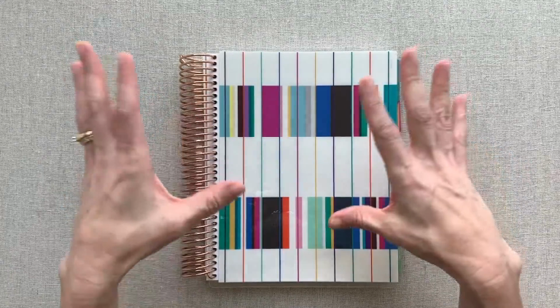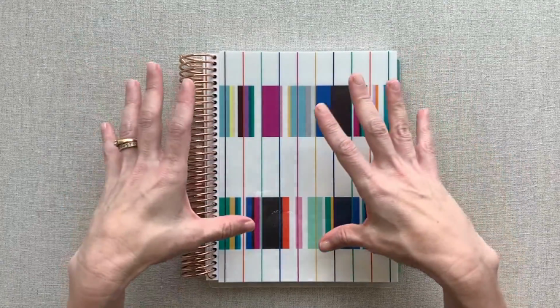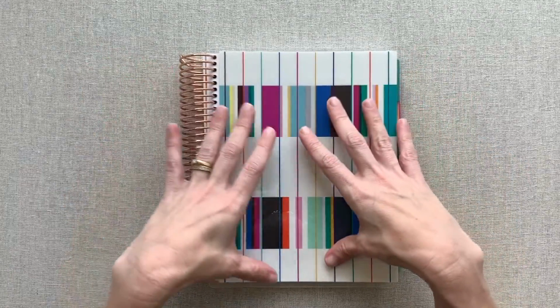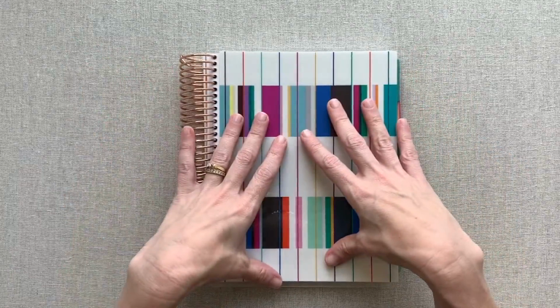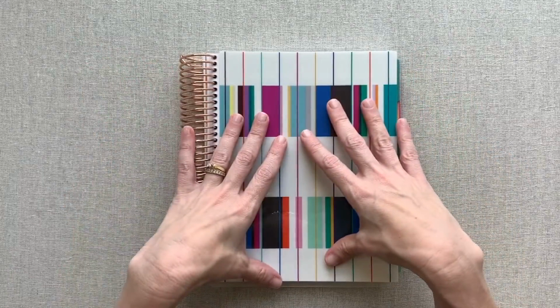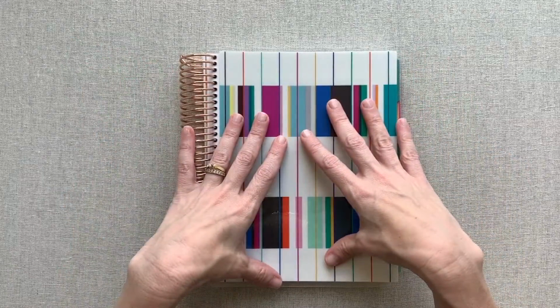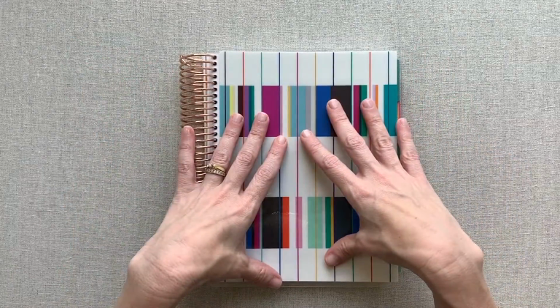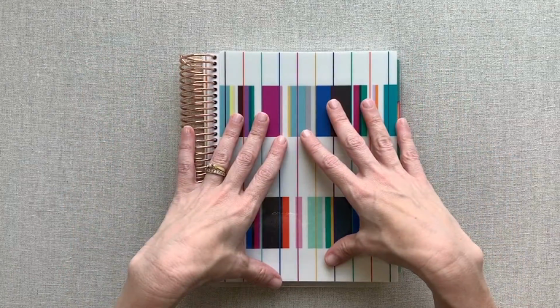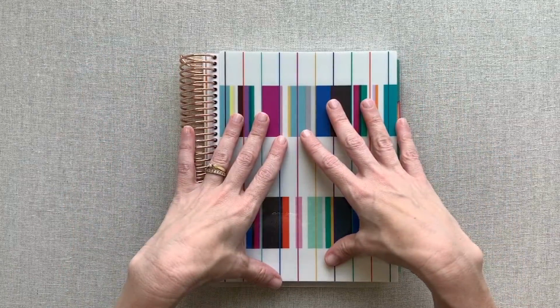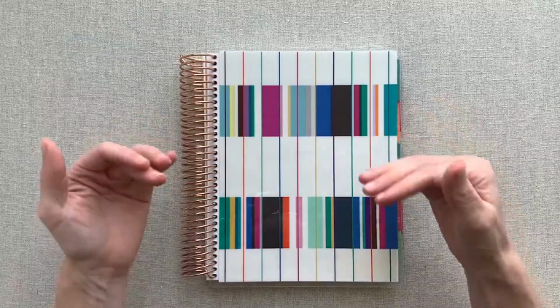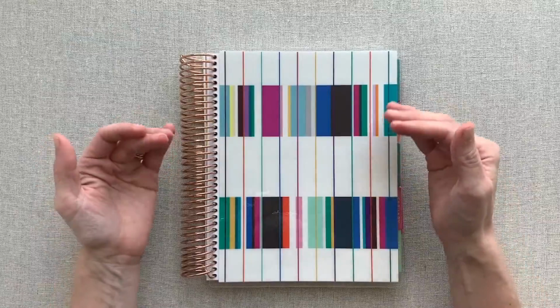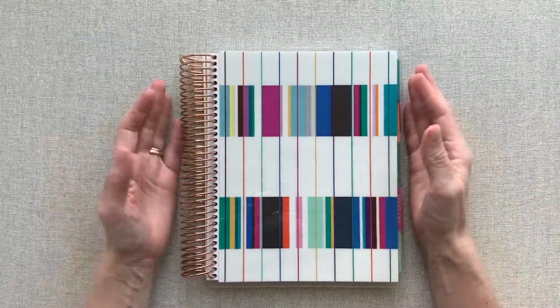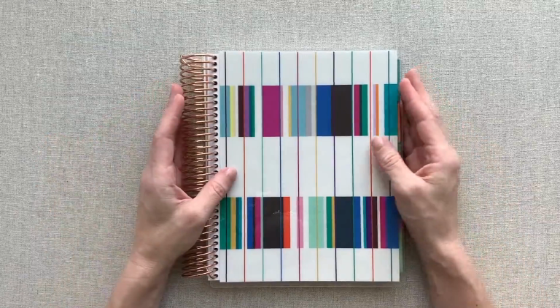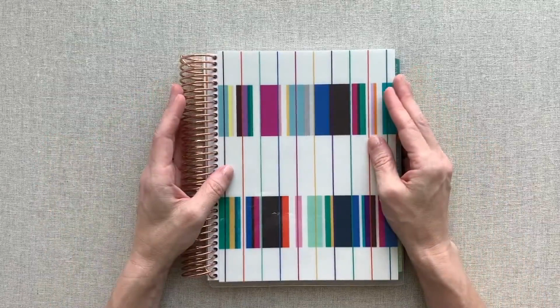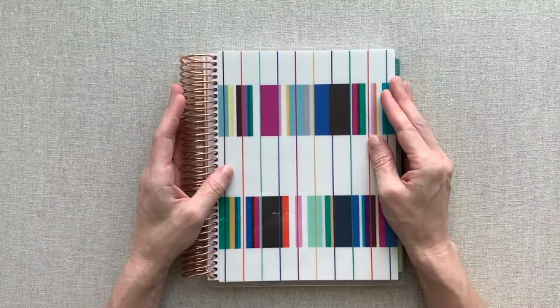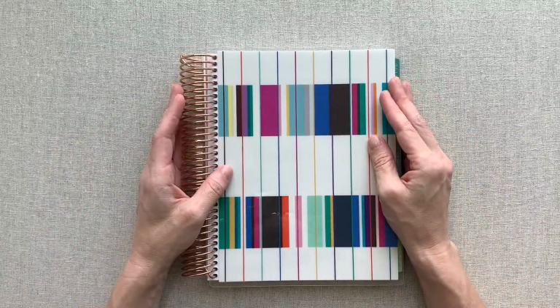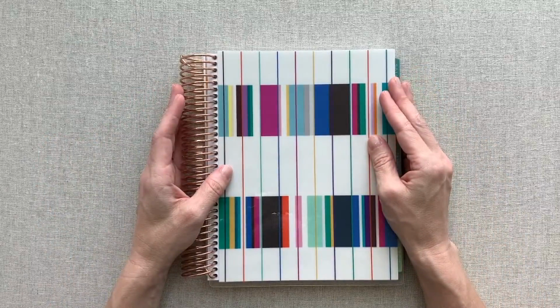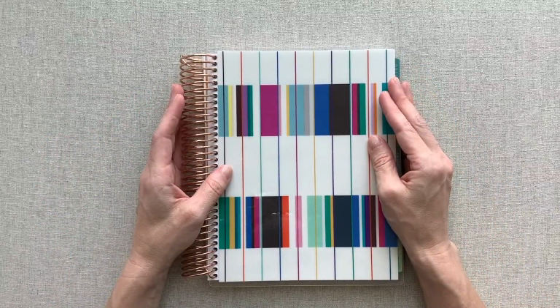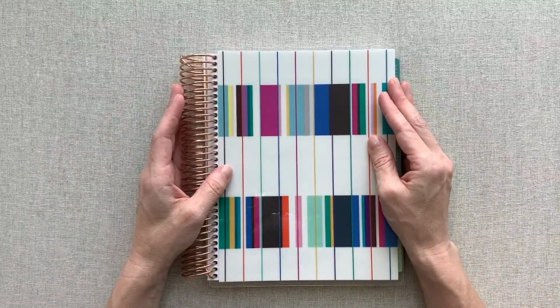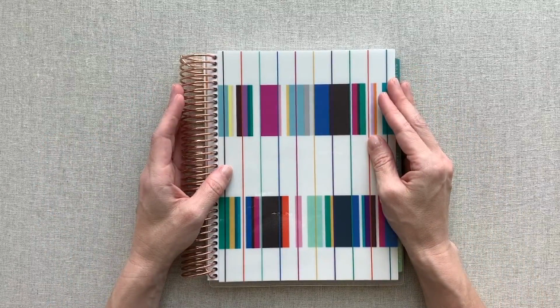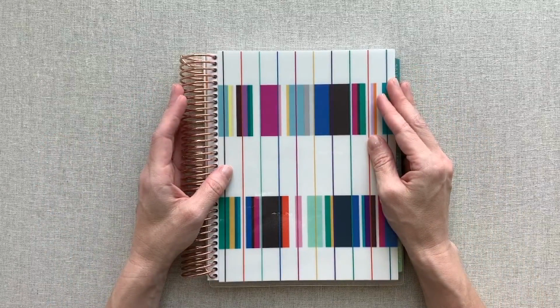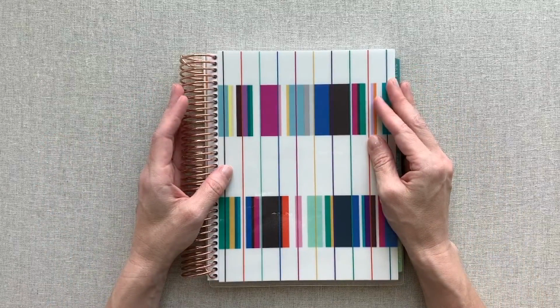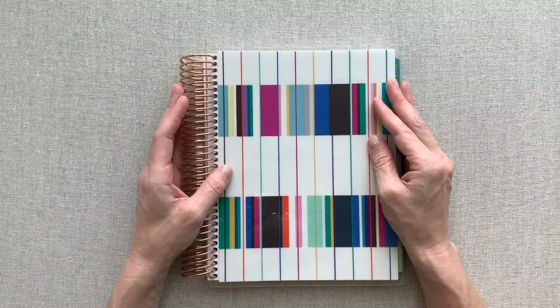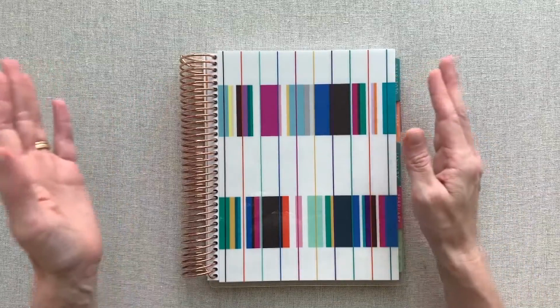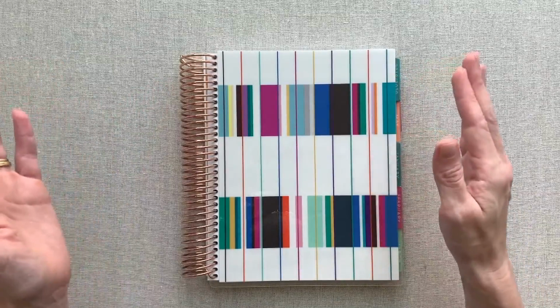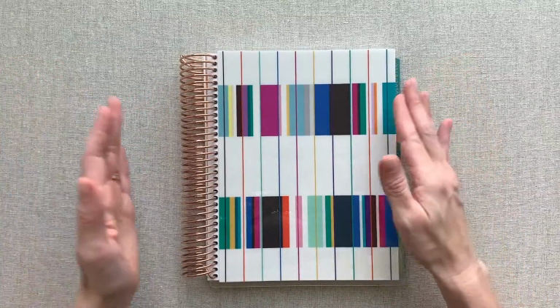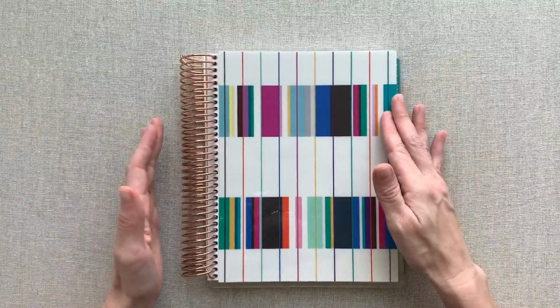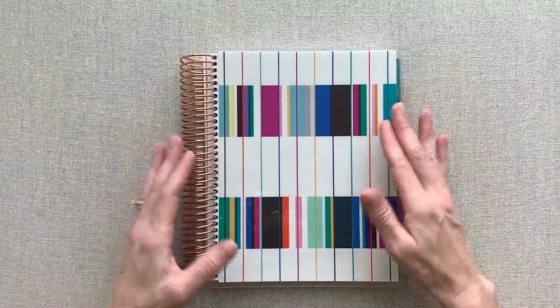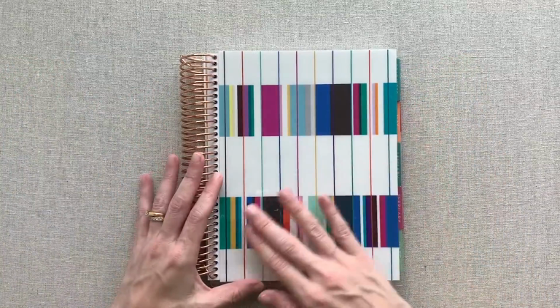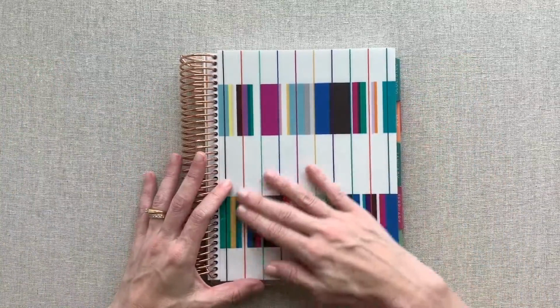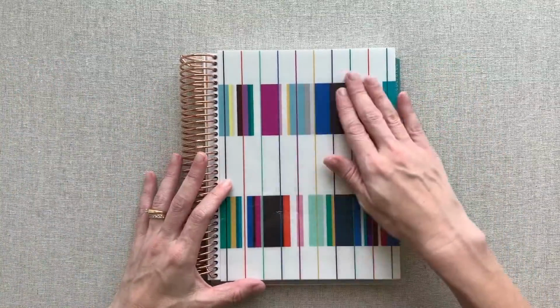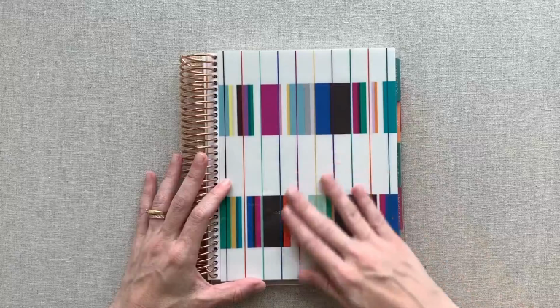I was sent this from Erin Condren. My rep that I work with, Samantha Kerr — thank you so much. I love the cover that they picked for me.